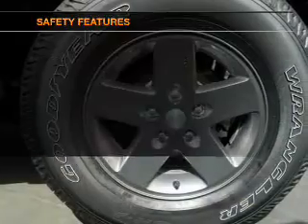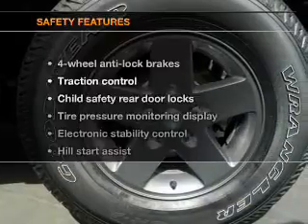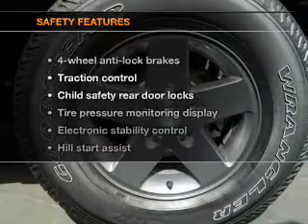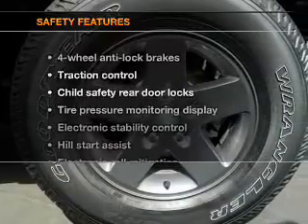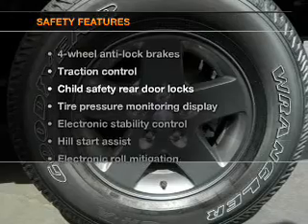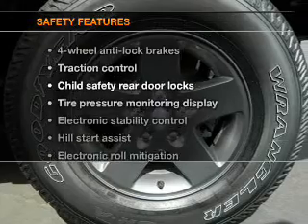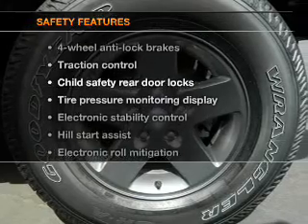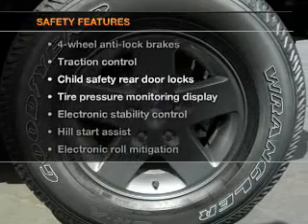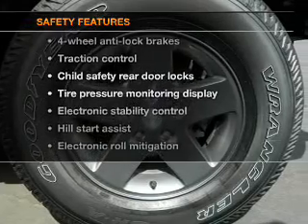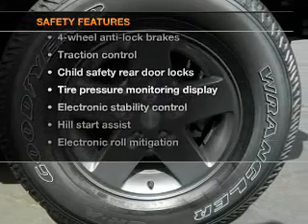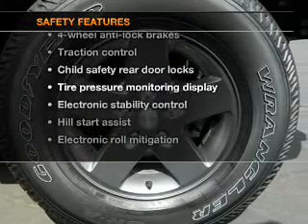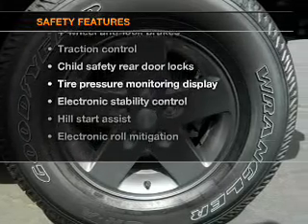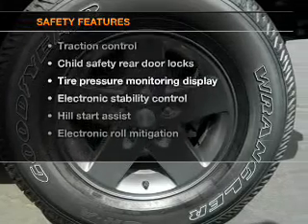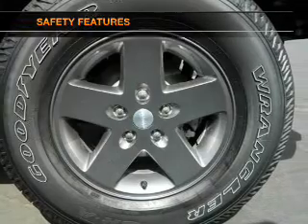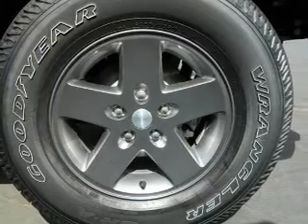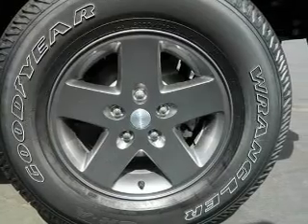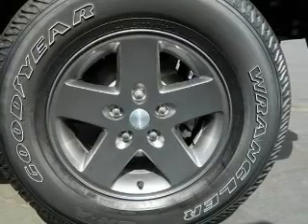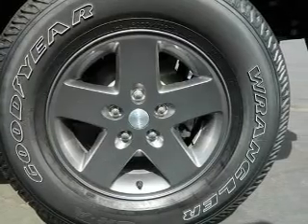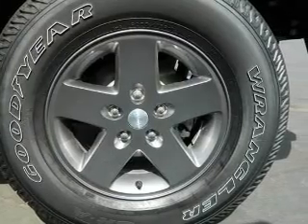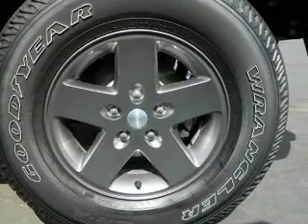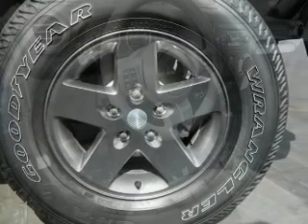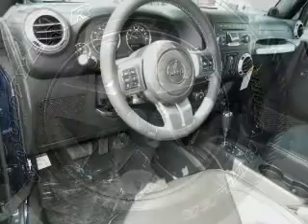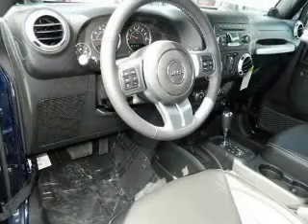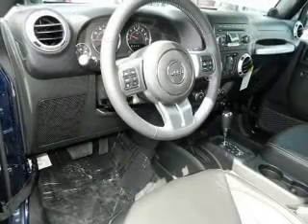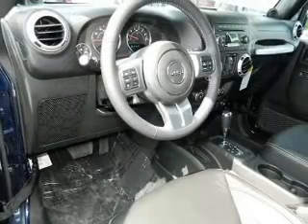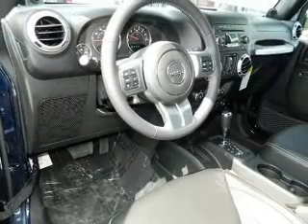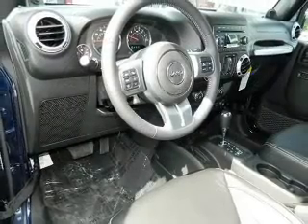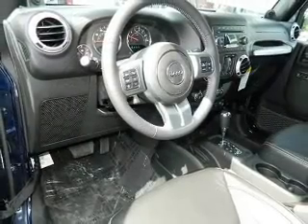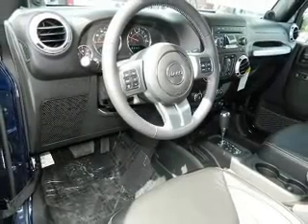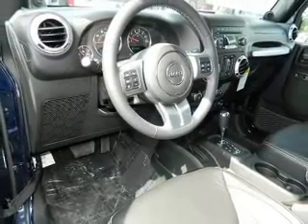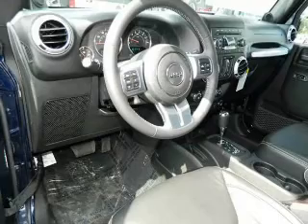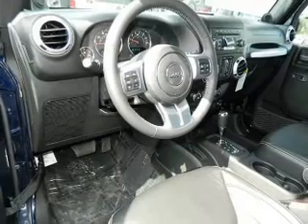And for your peace of mind, the following safety equipment is included: traction control, stability control, and low tire pressure warning.